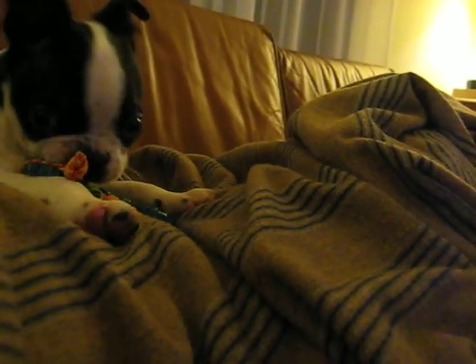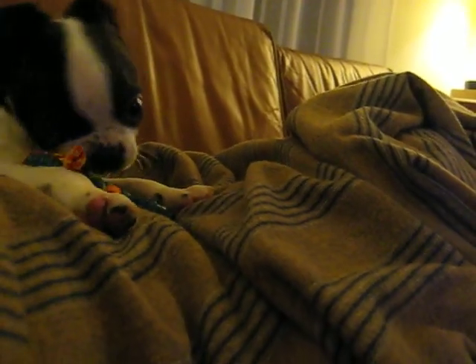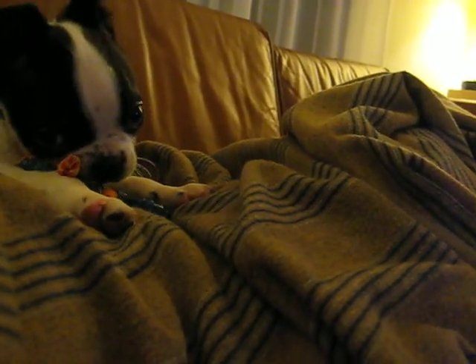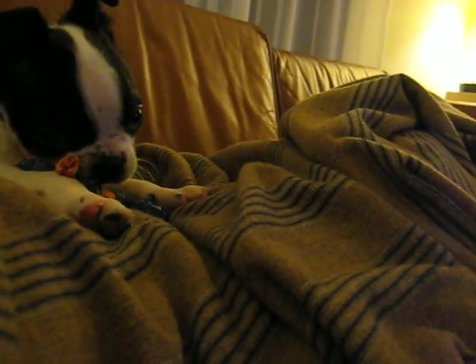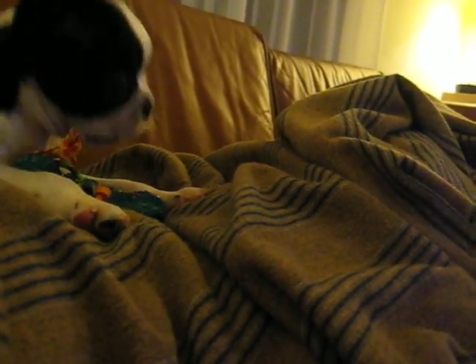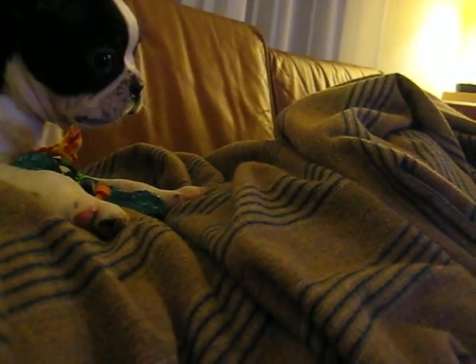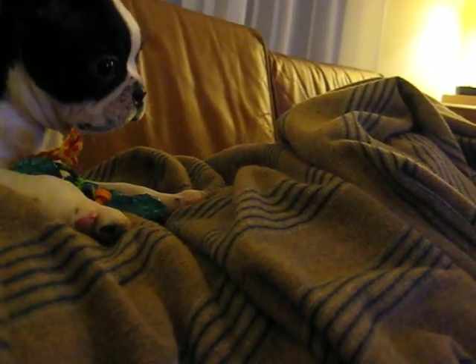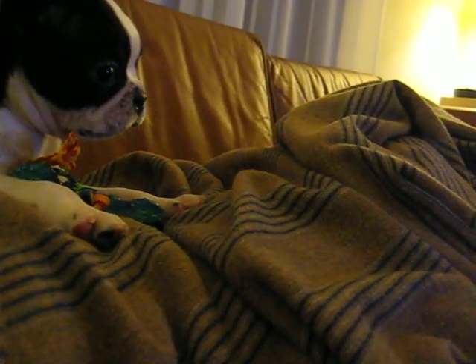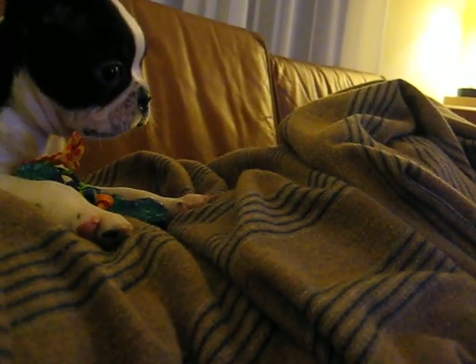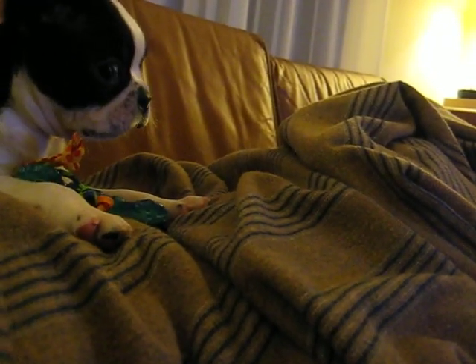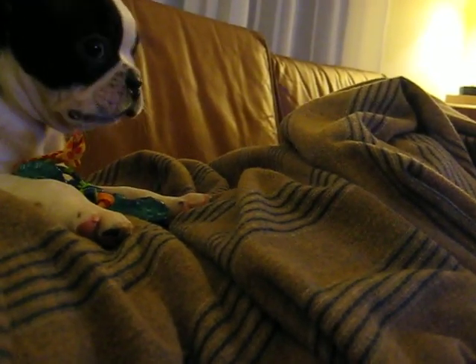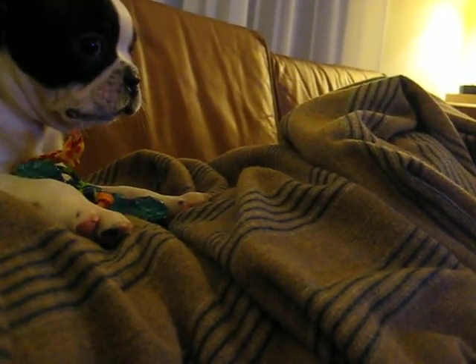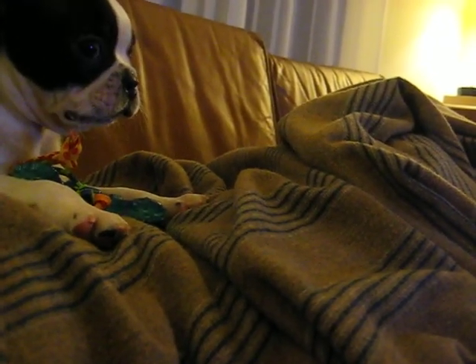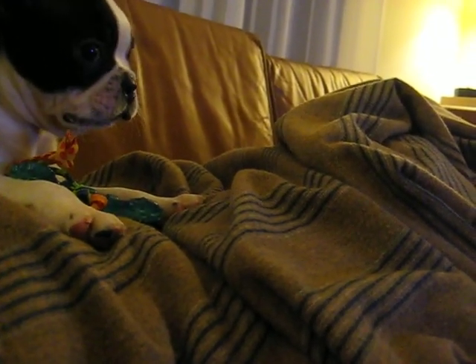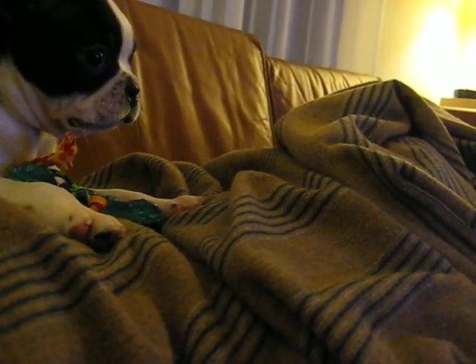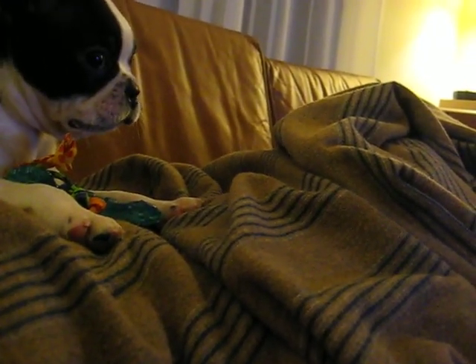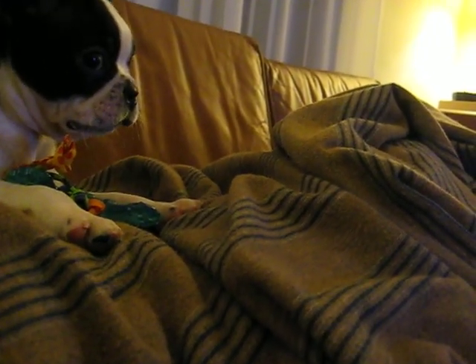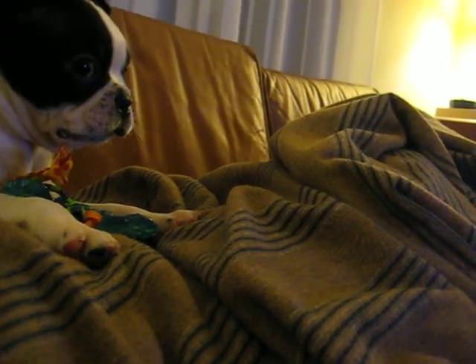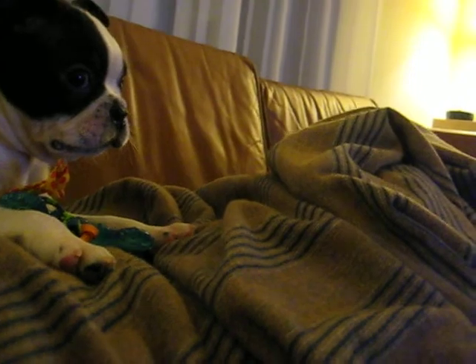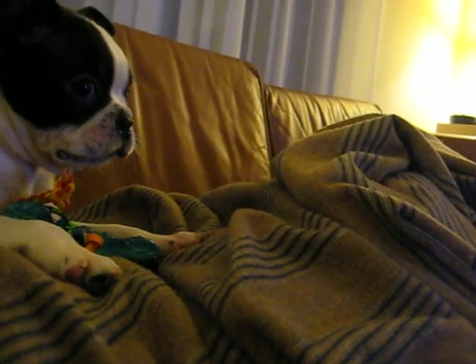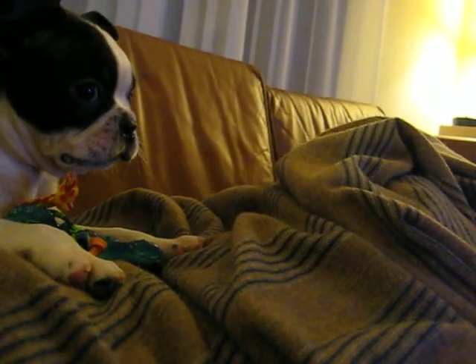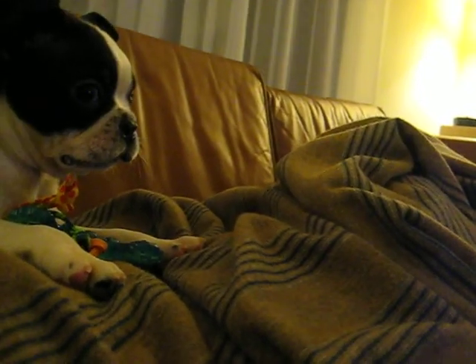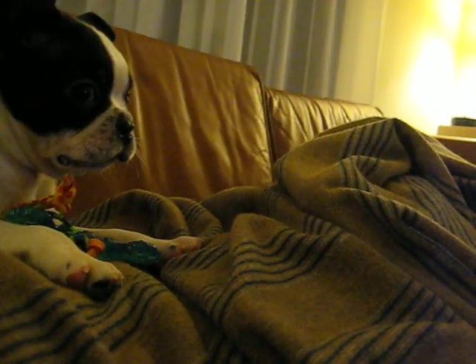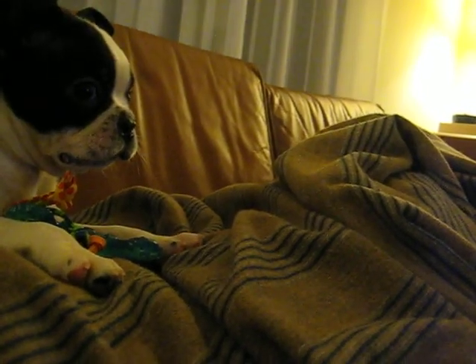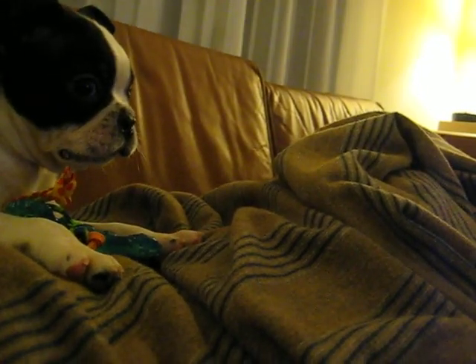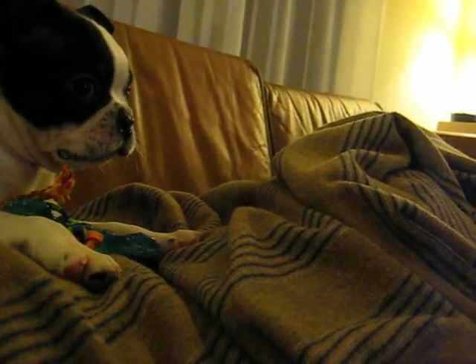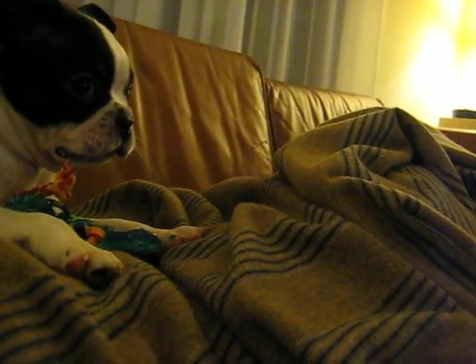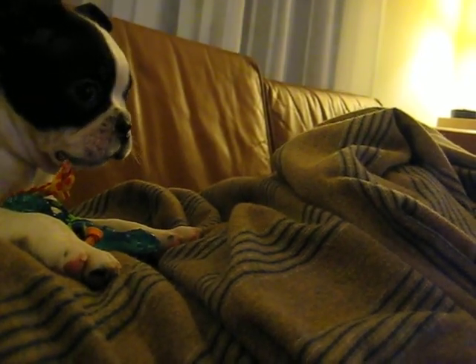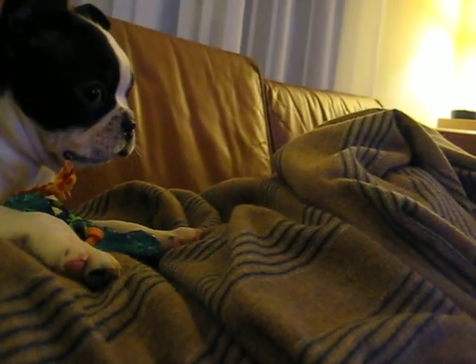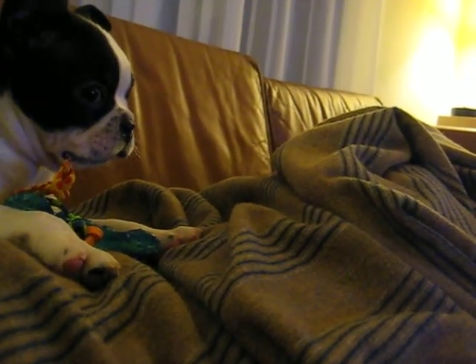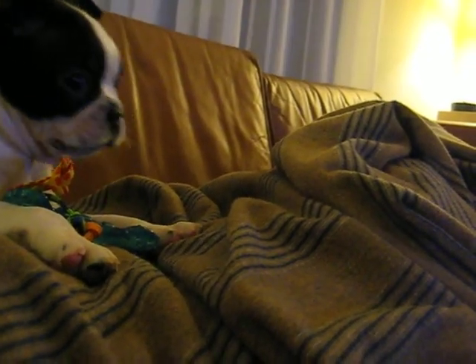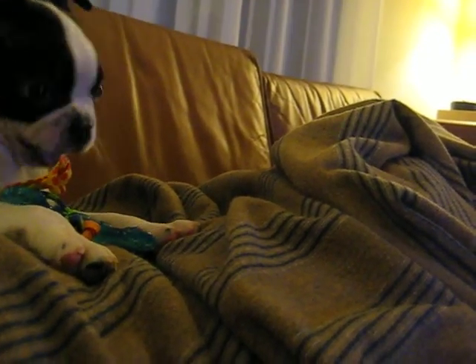Good girl! One dog down, three to go. Next to try is Jonah.